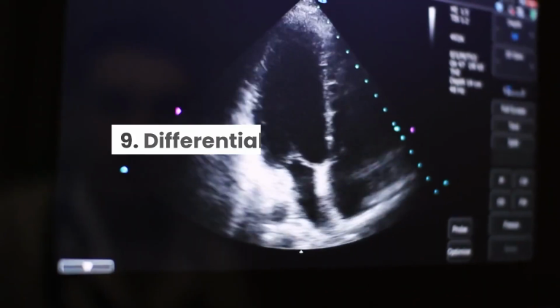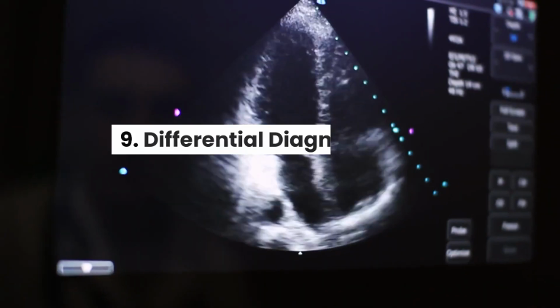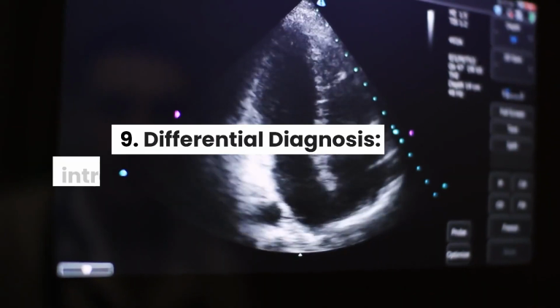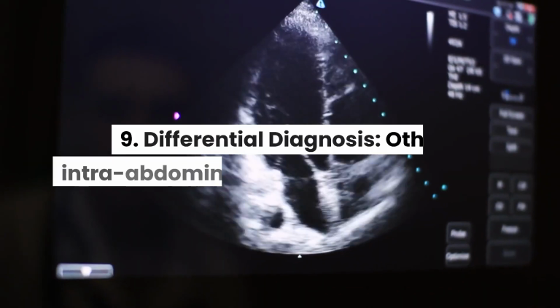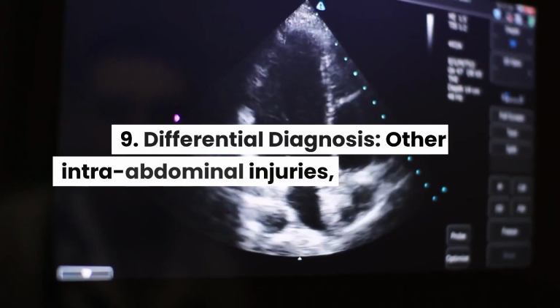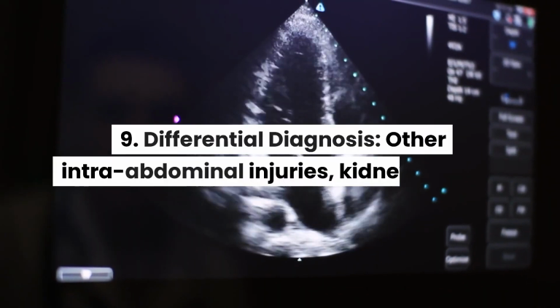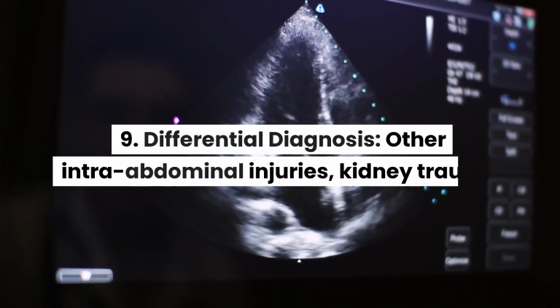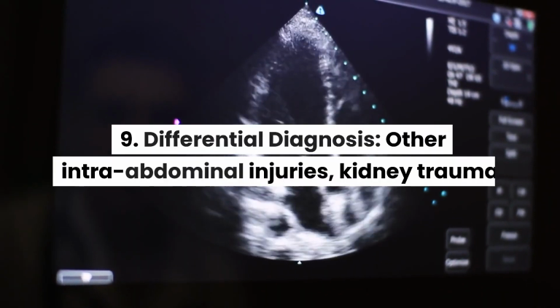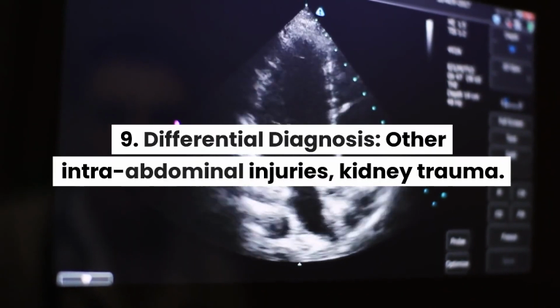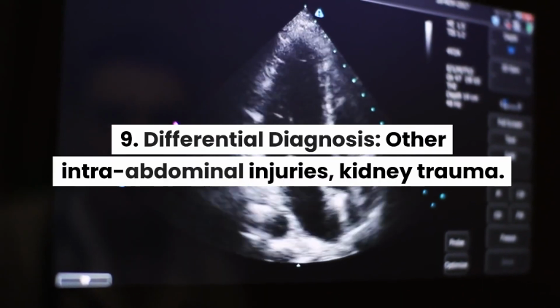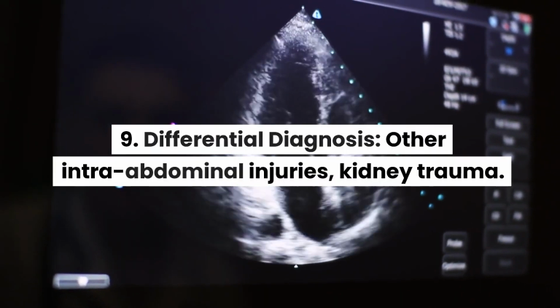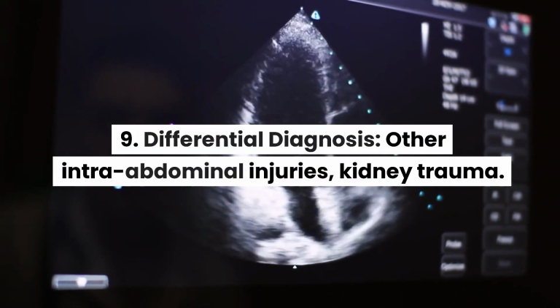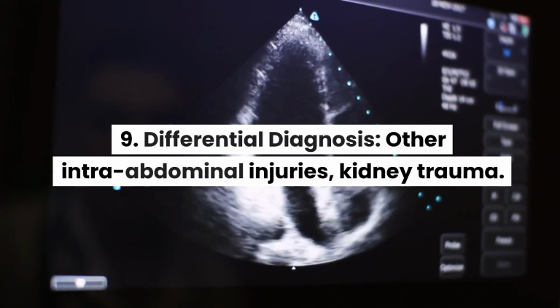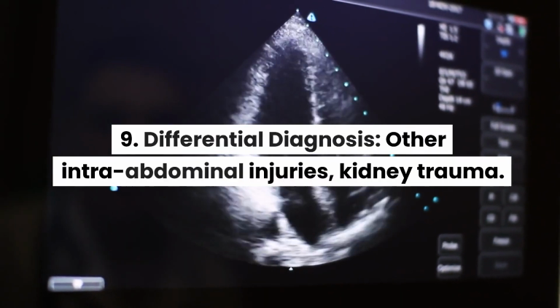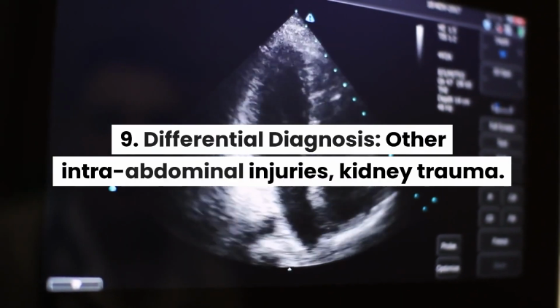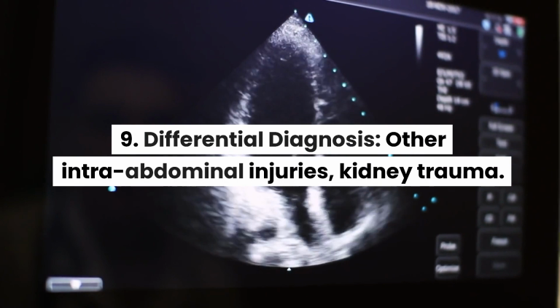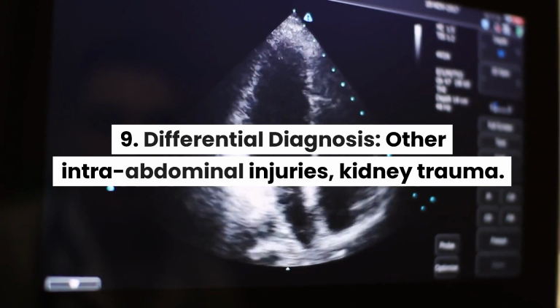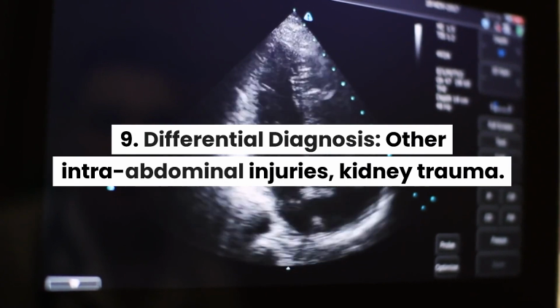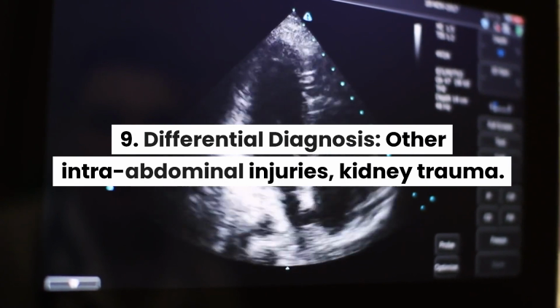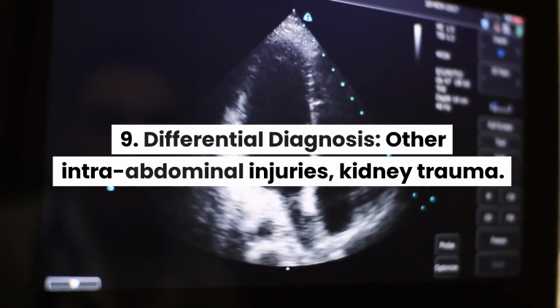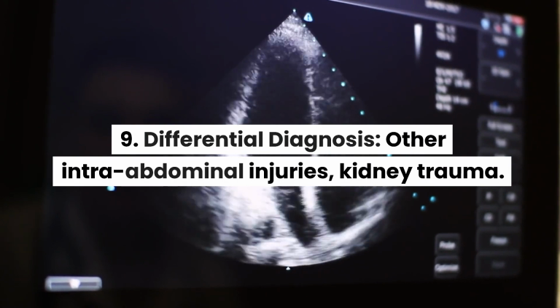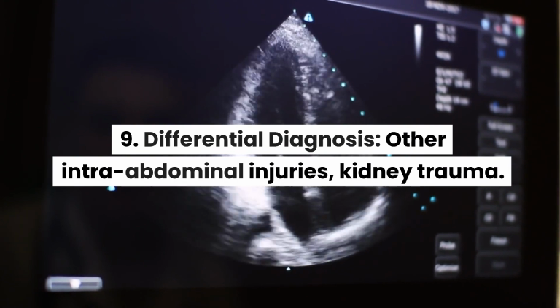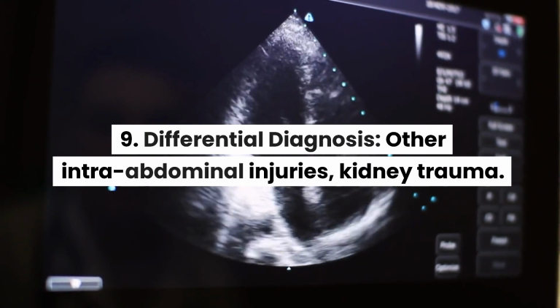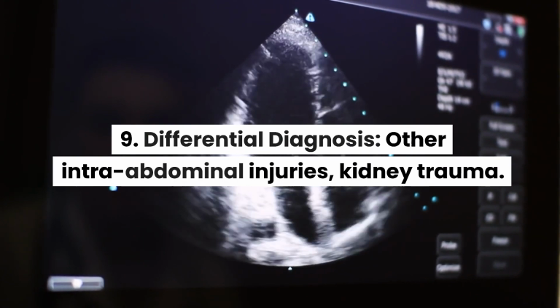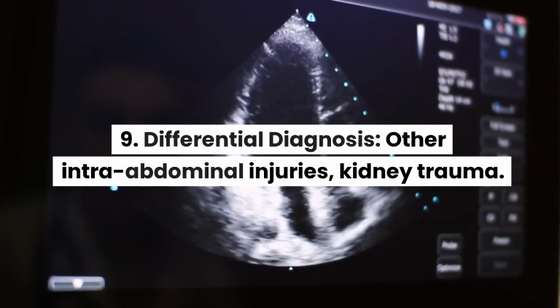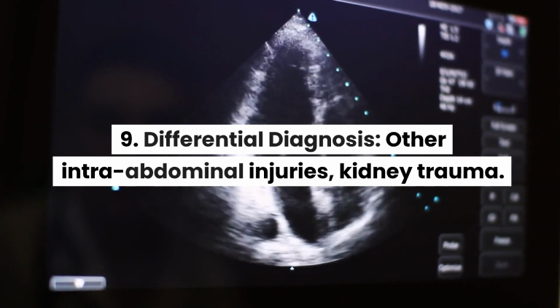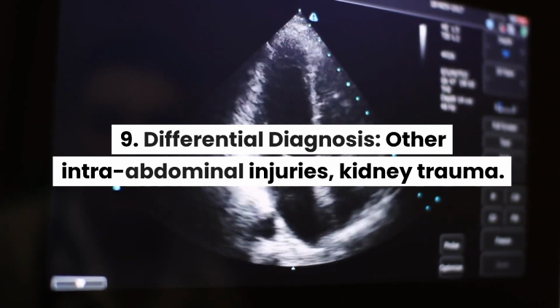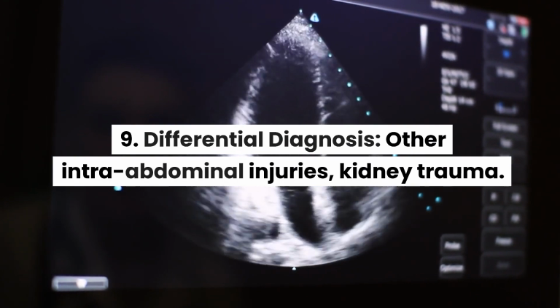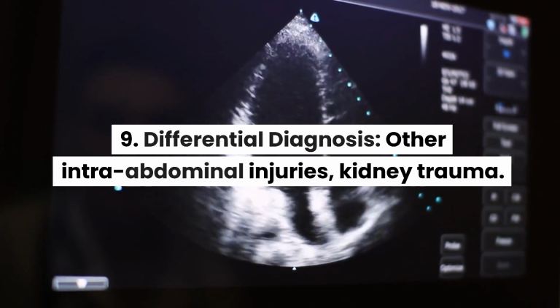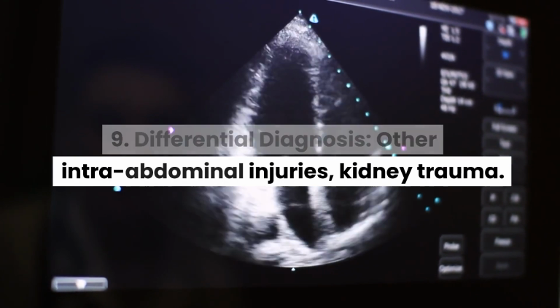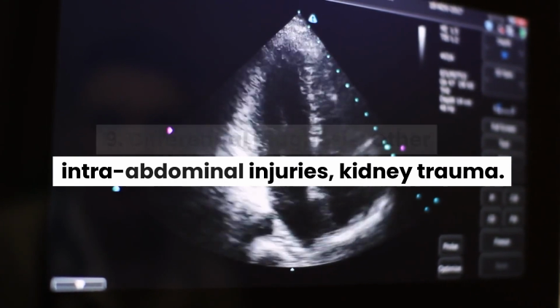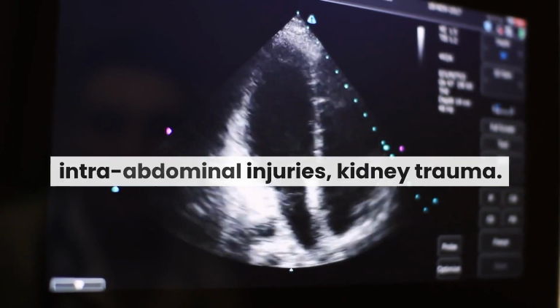9. Differential diagnosis — other intra-abdominal injuries, kidney trauma.